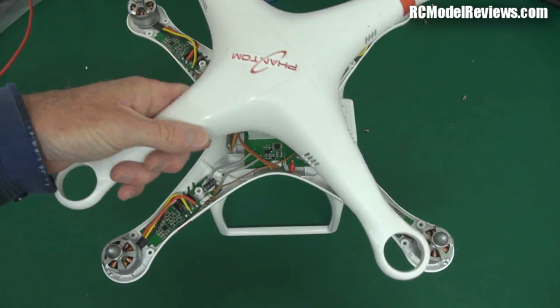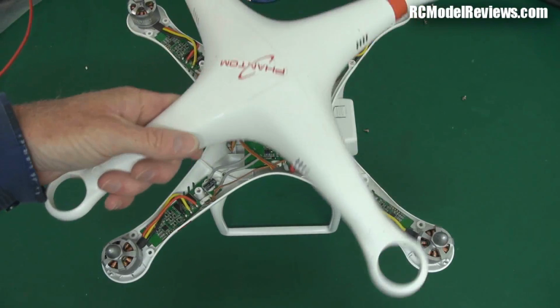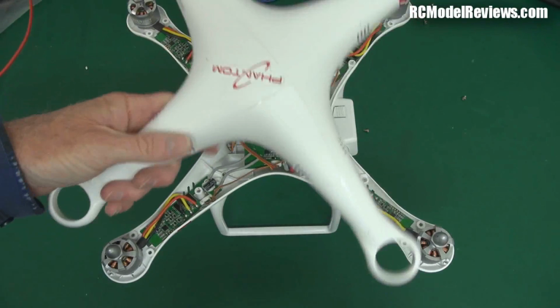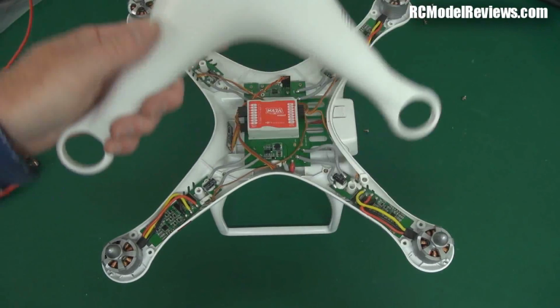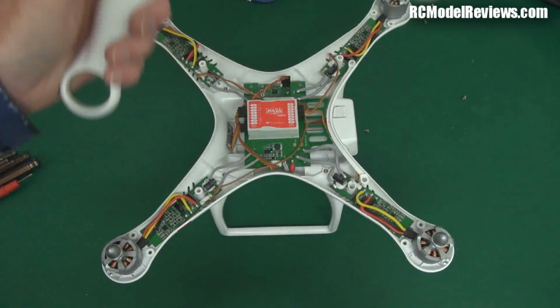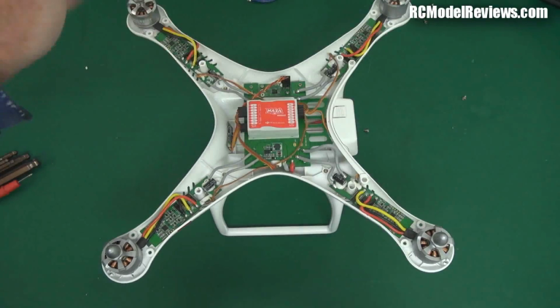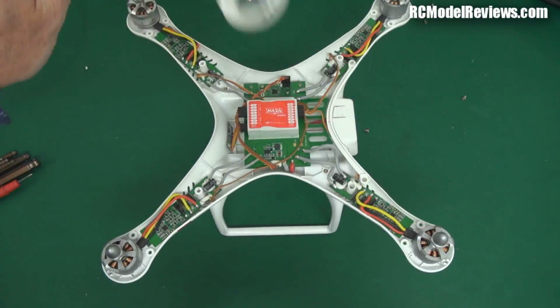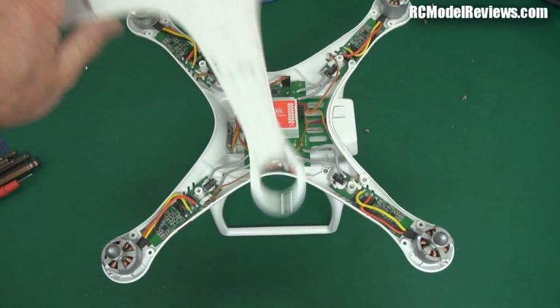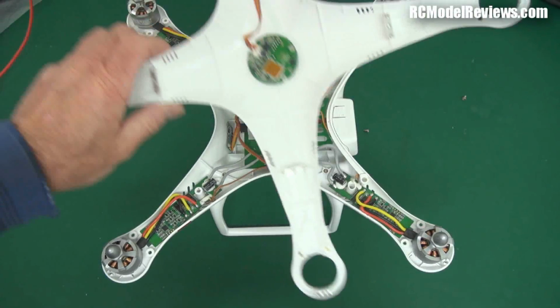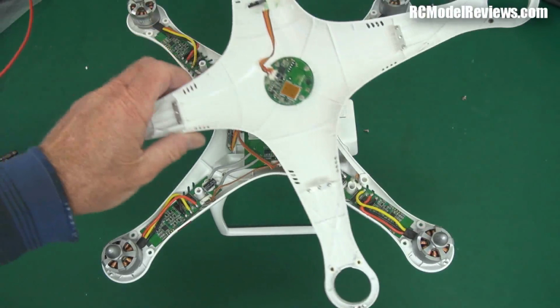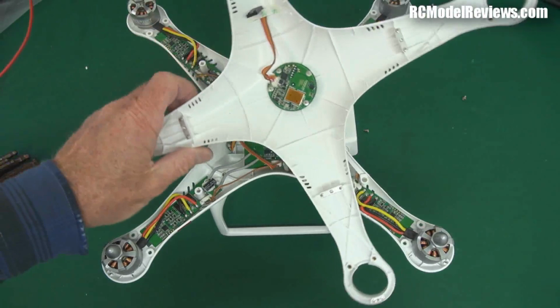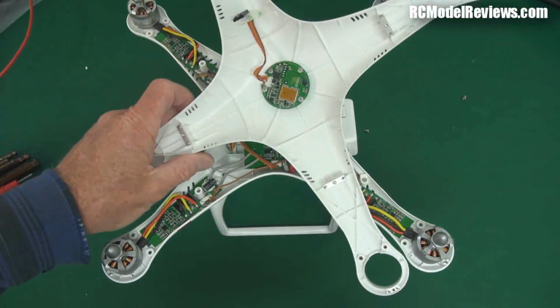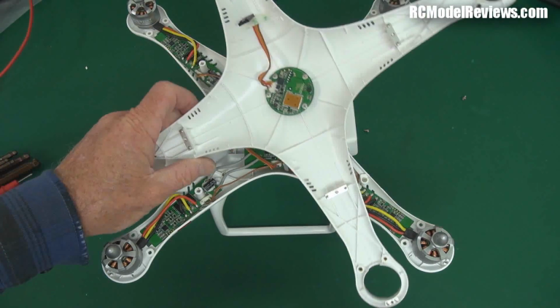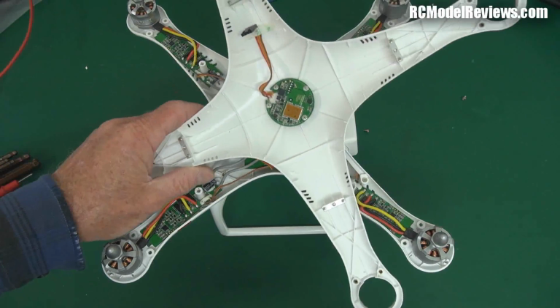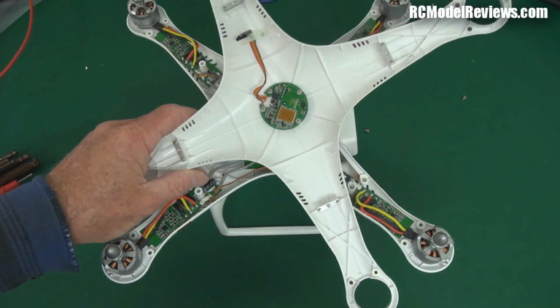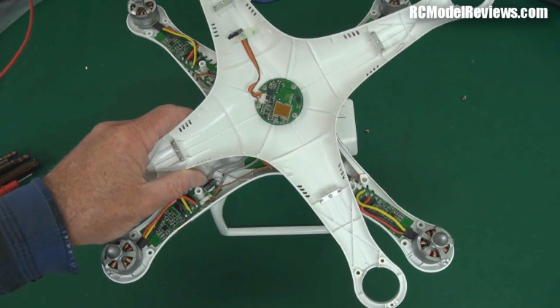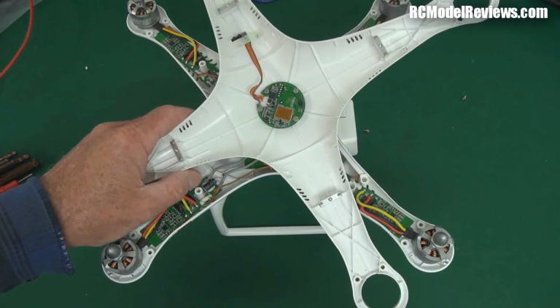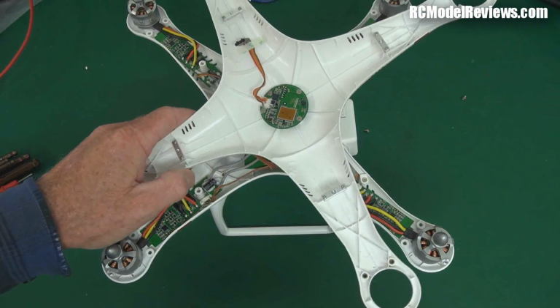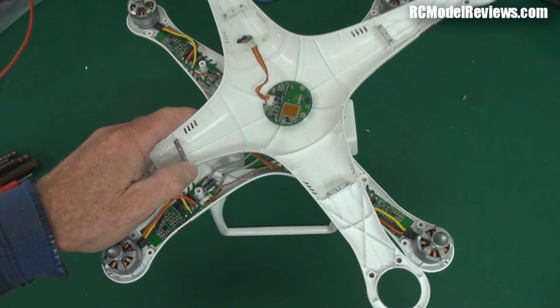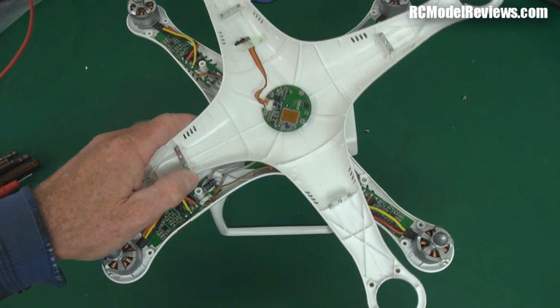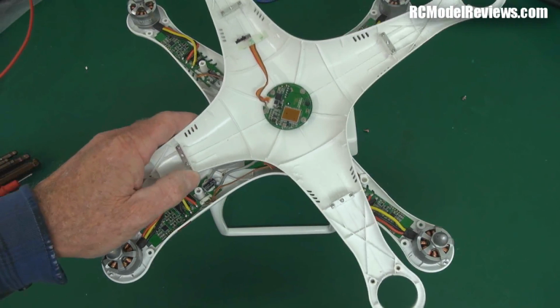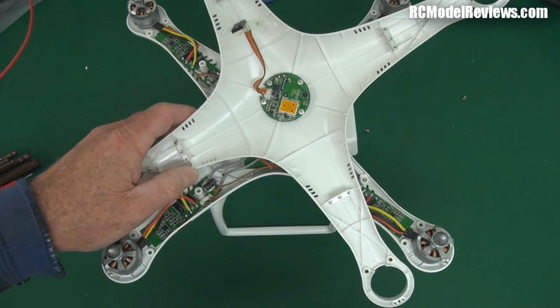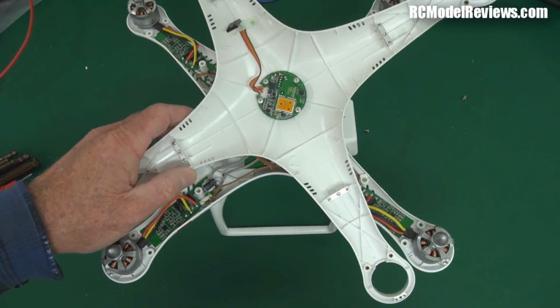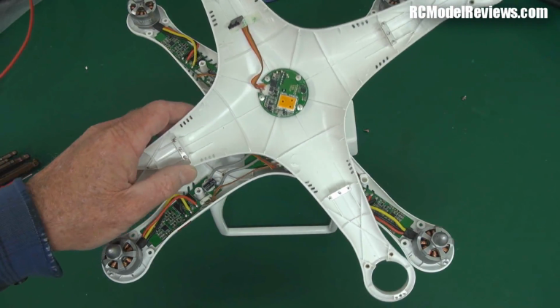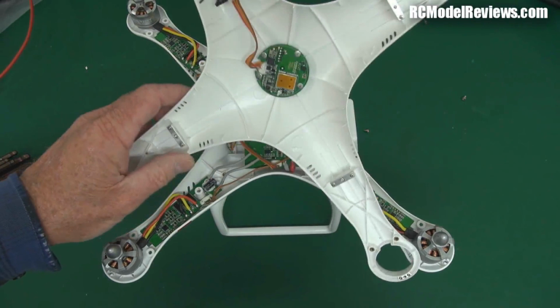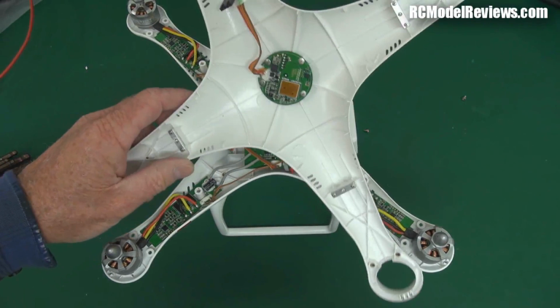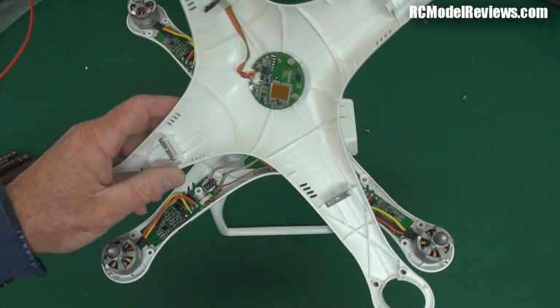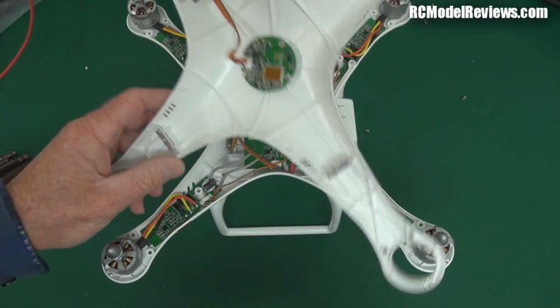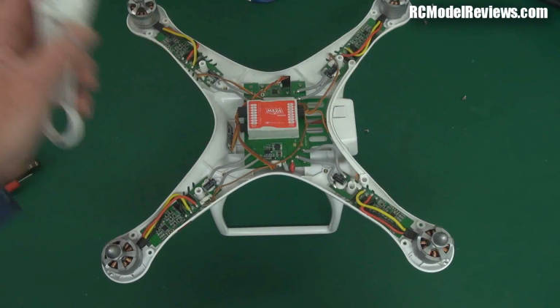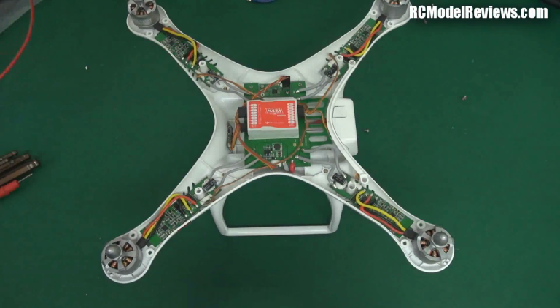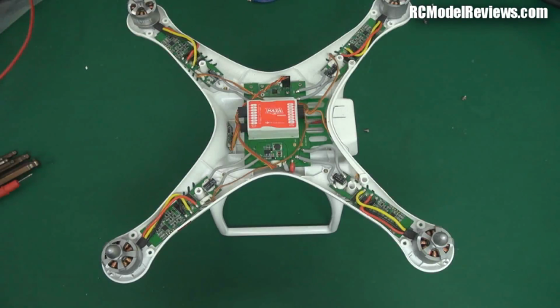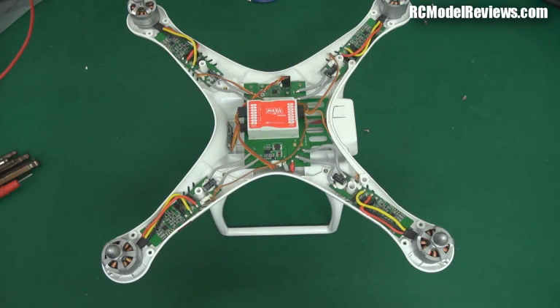You'd think Walkera - if they're going to copy a basic layout and things - could have improved on it instead of making it worse.